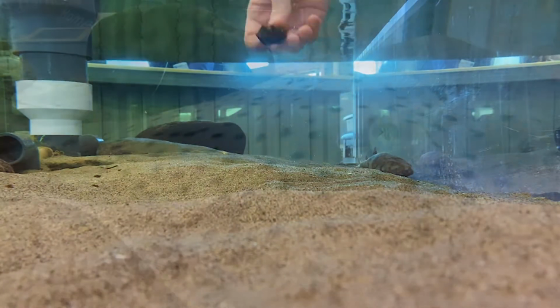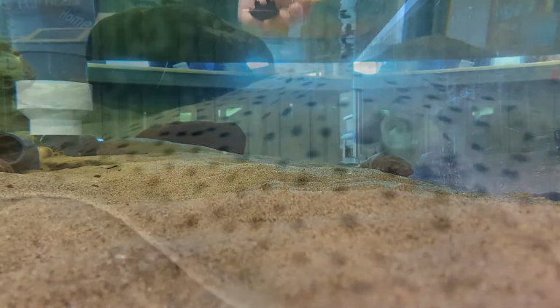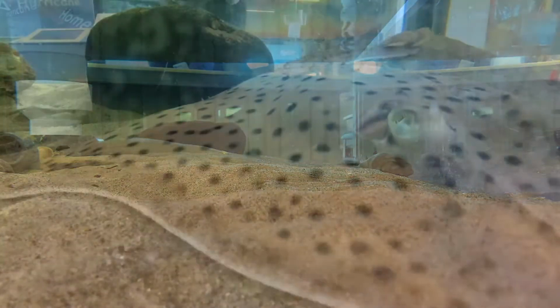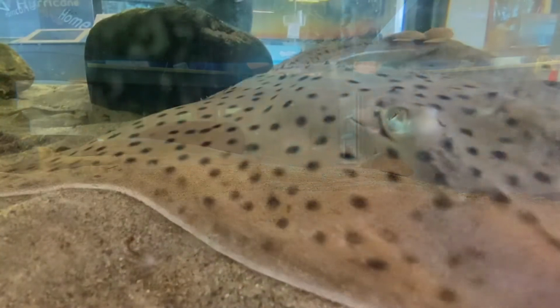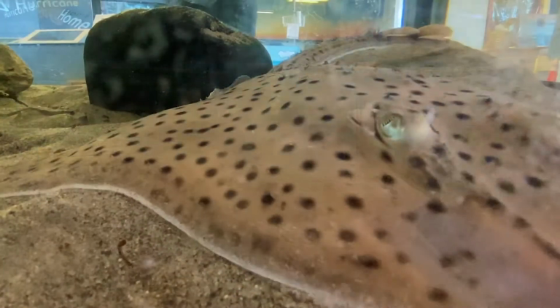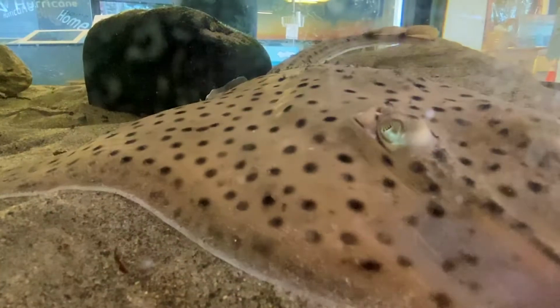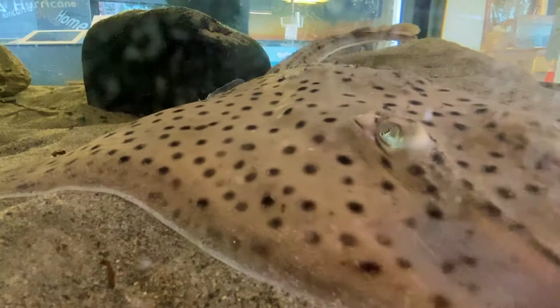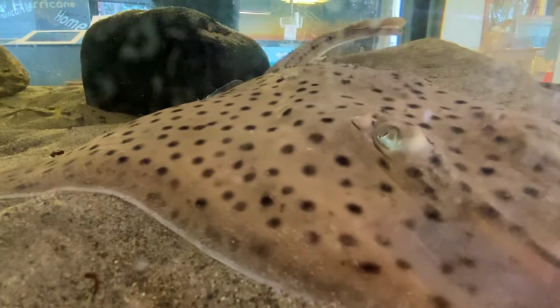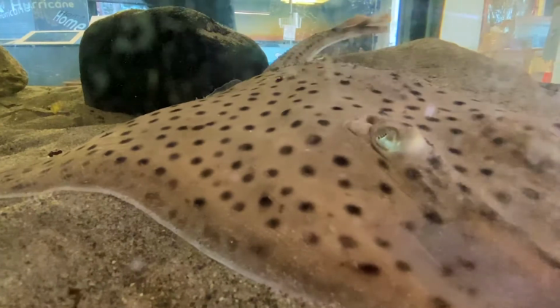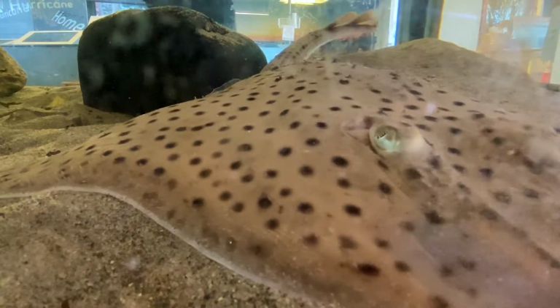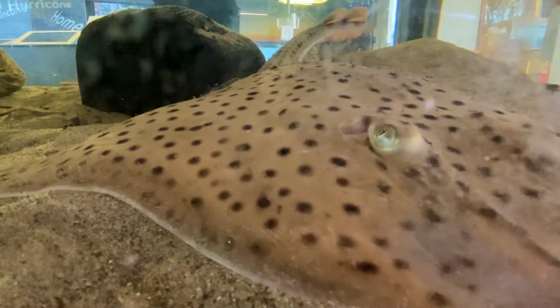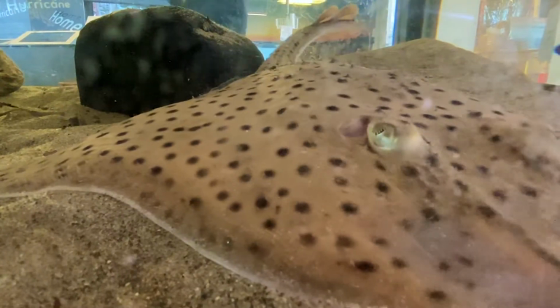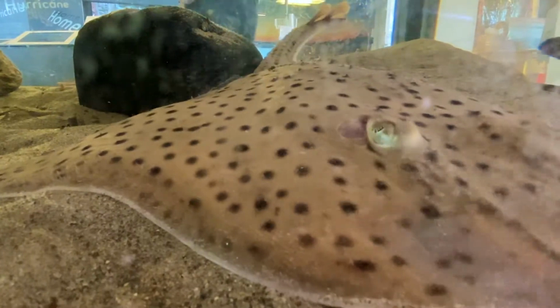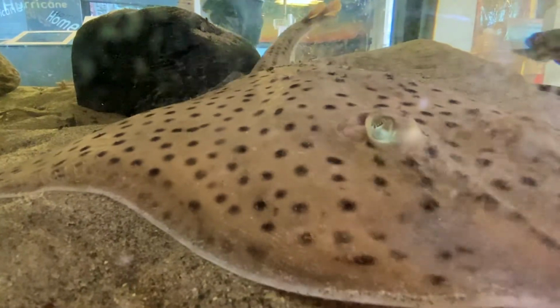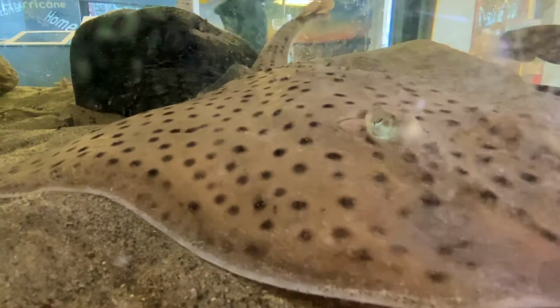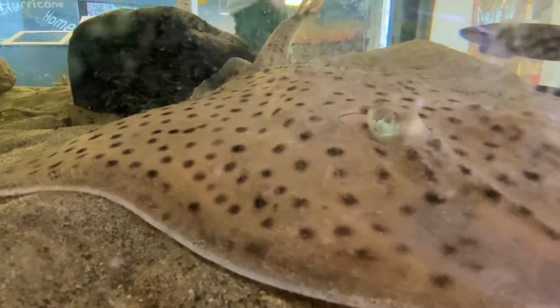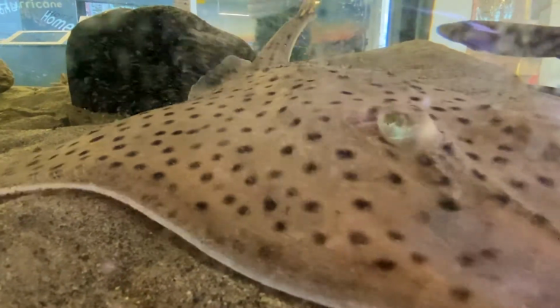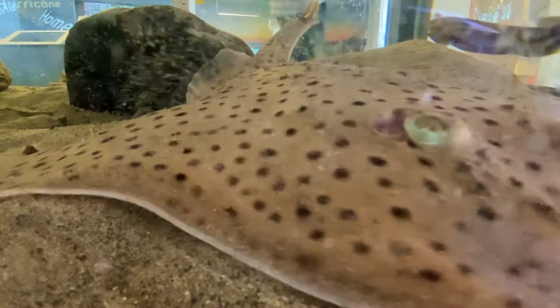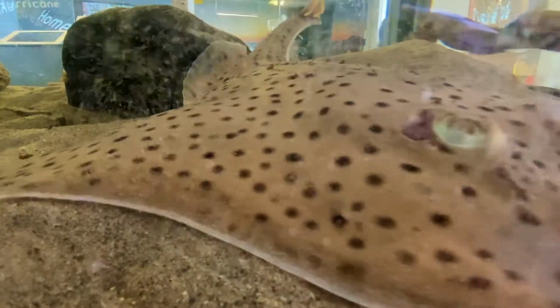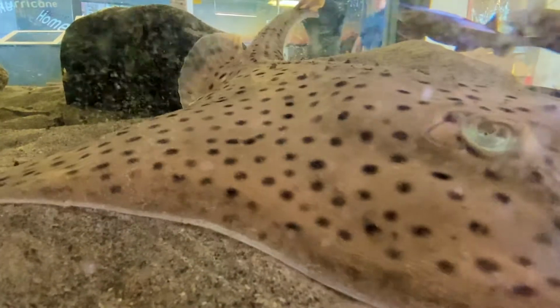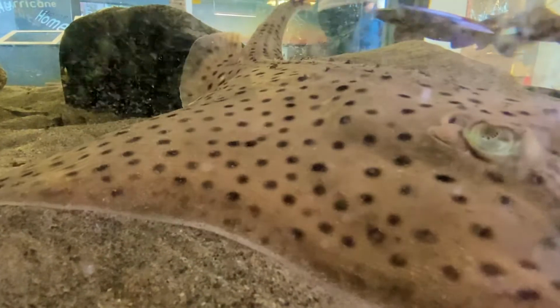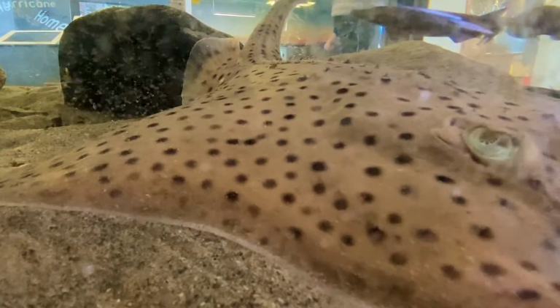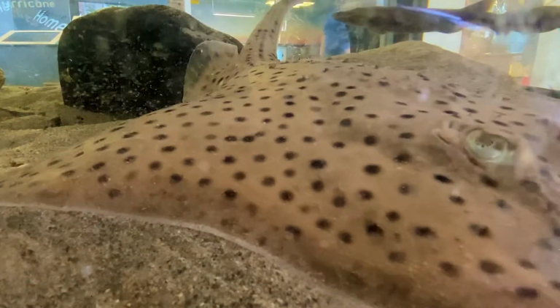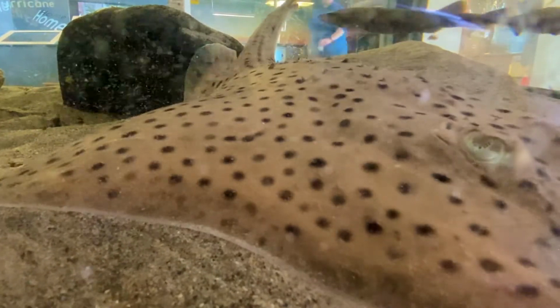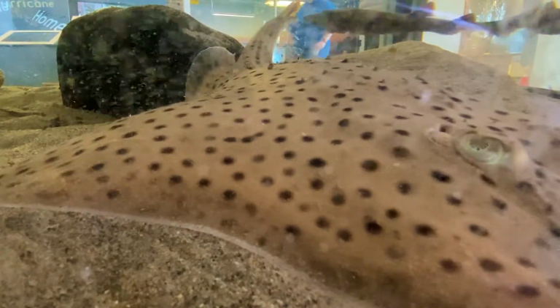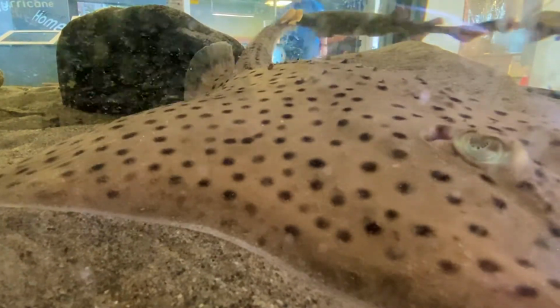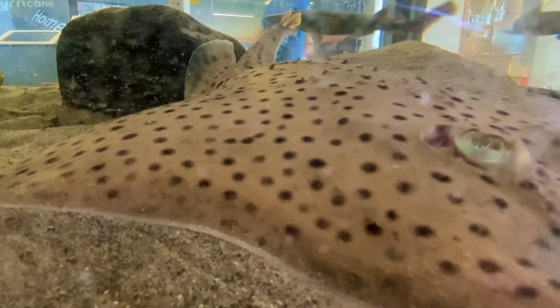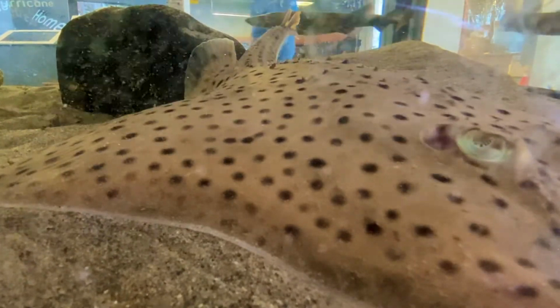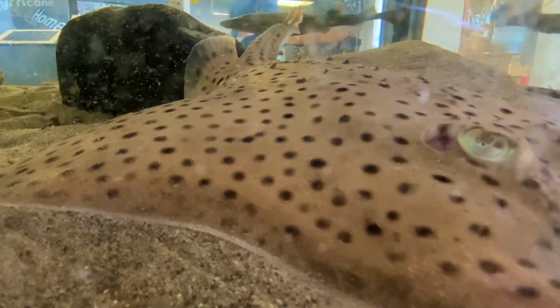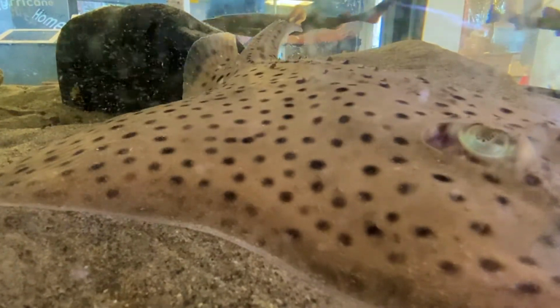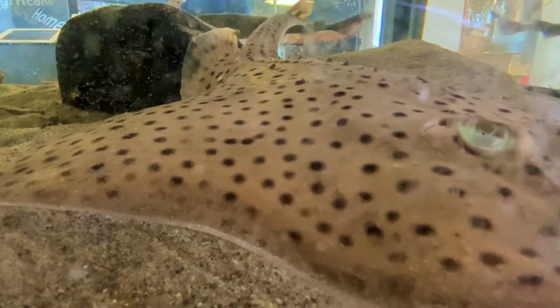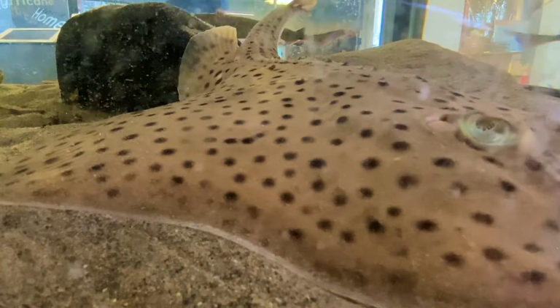I encourage you to learn more about the many species of skates in our world's oceans. Have fun exploring!